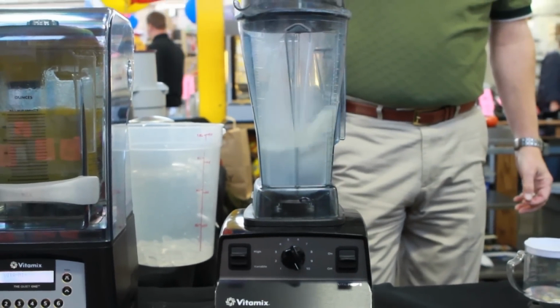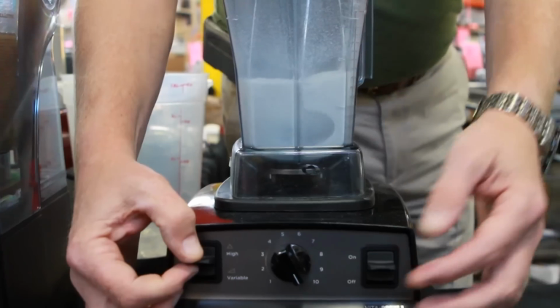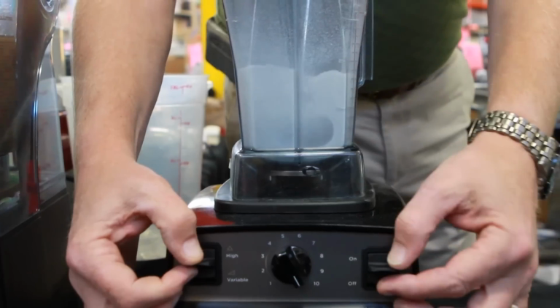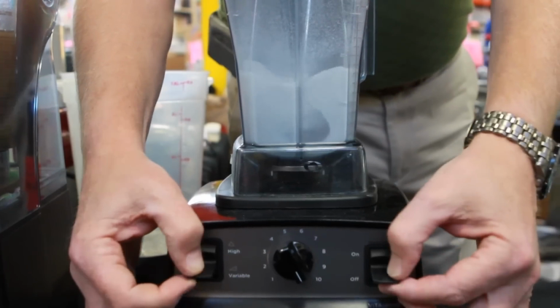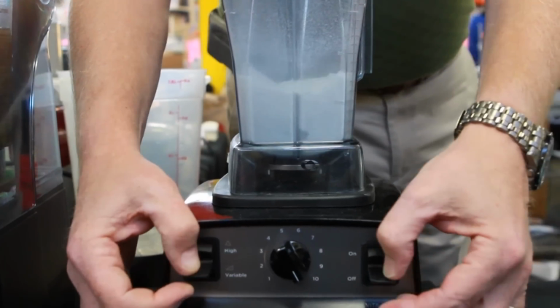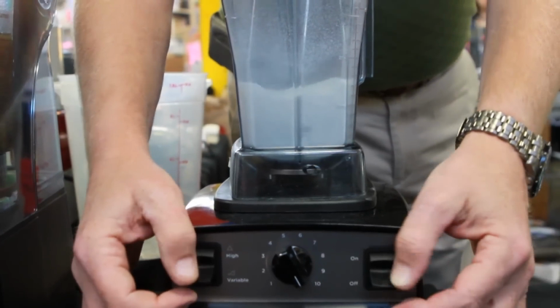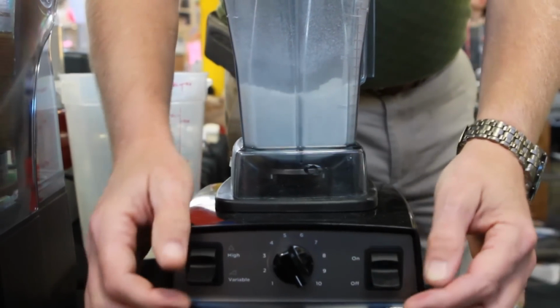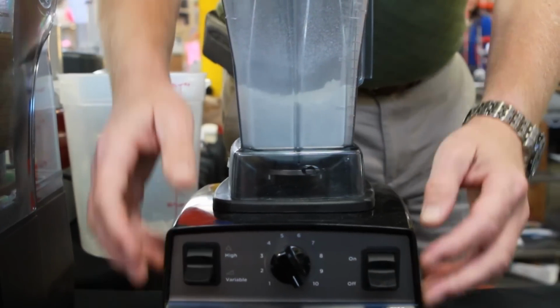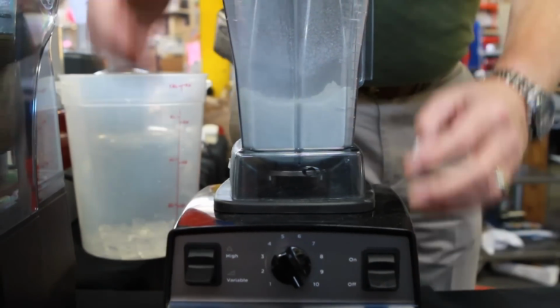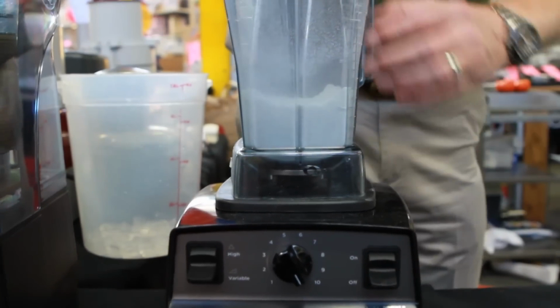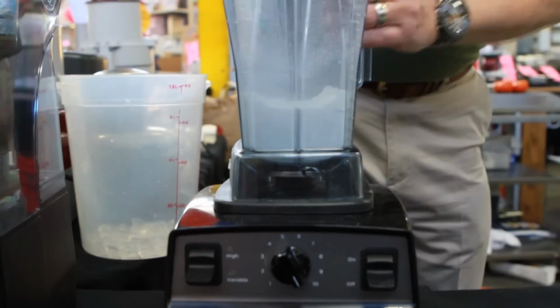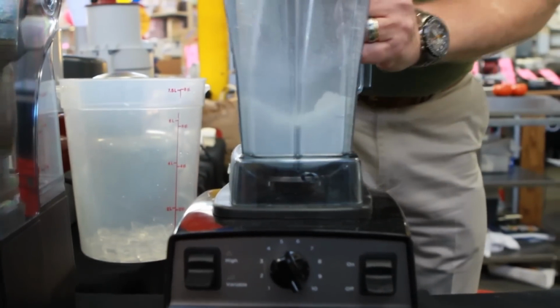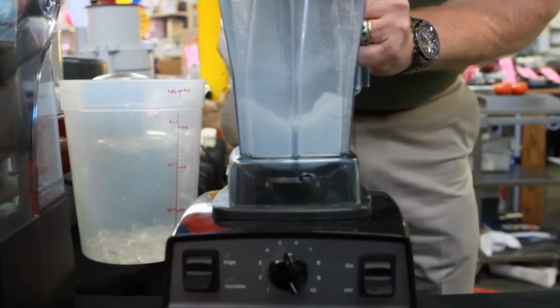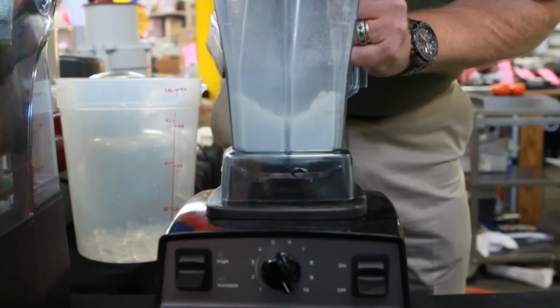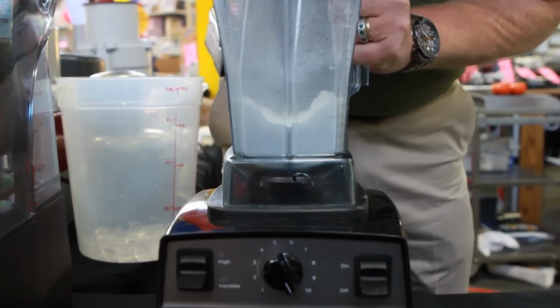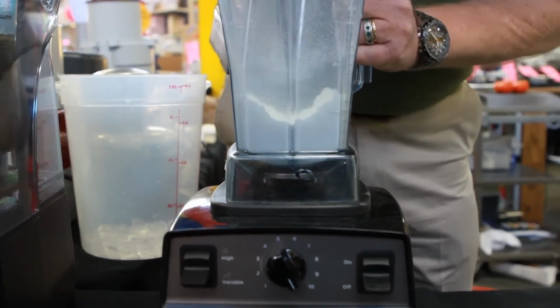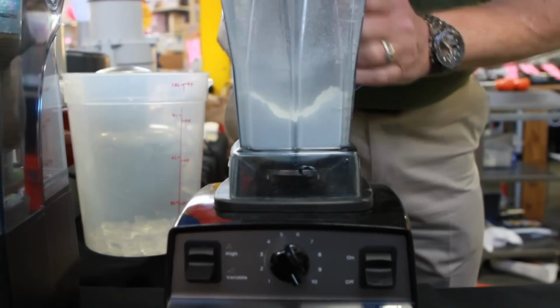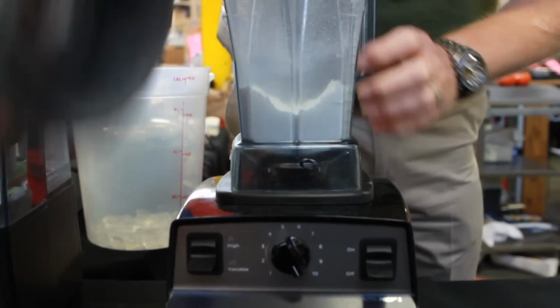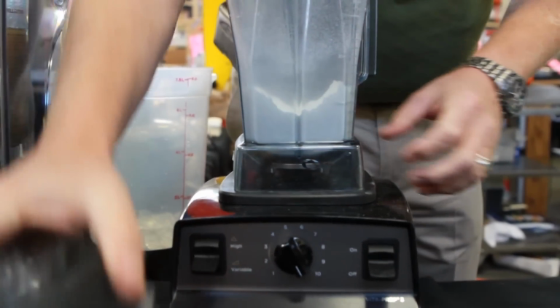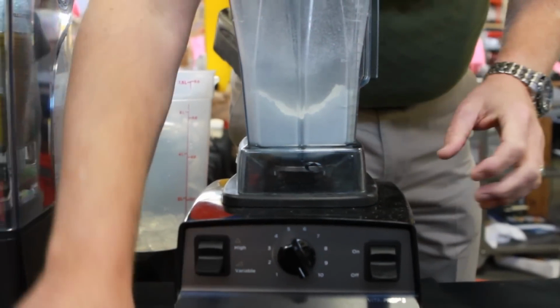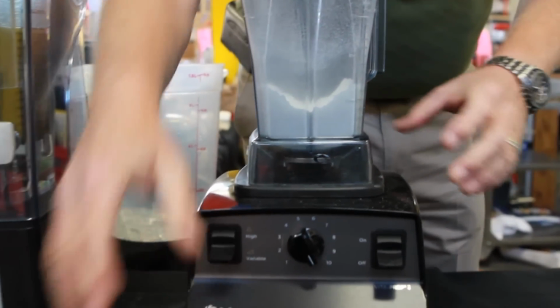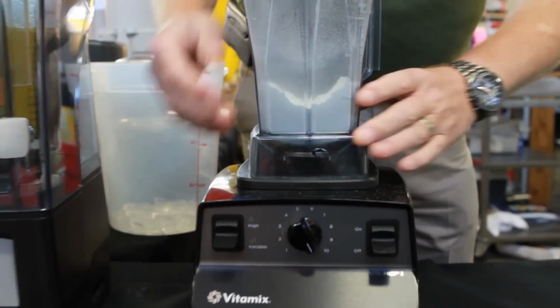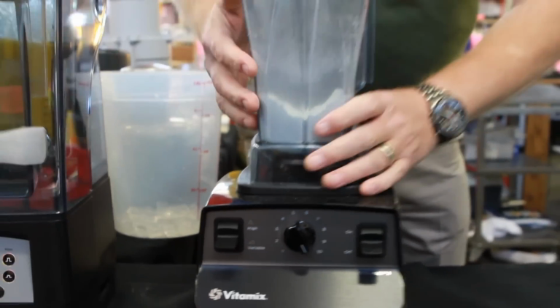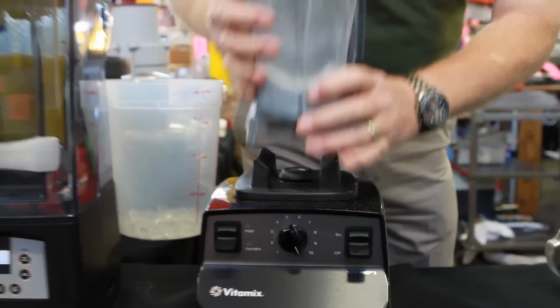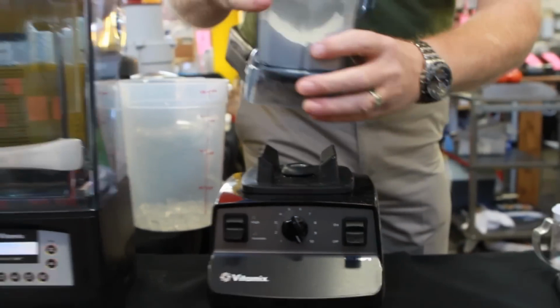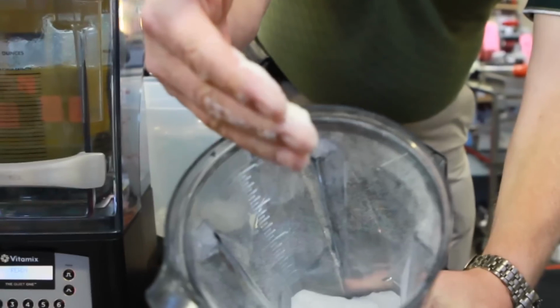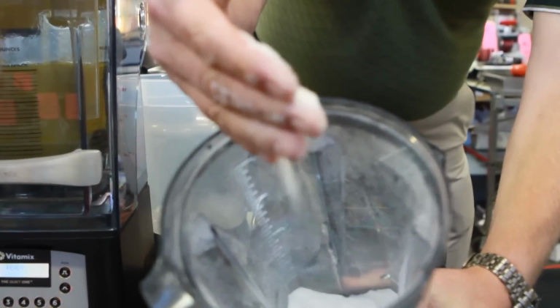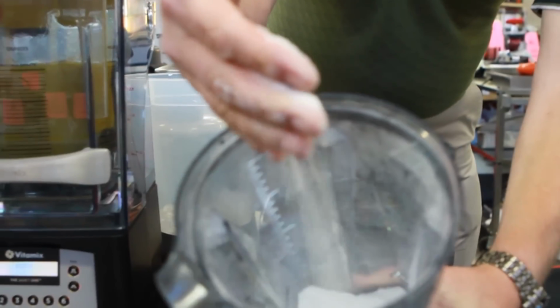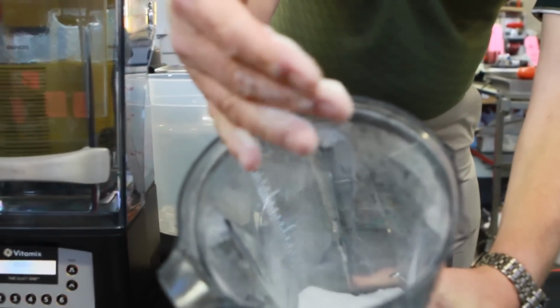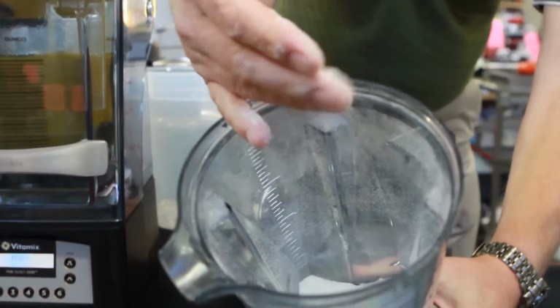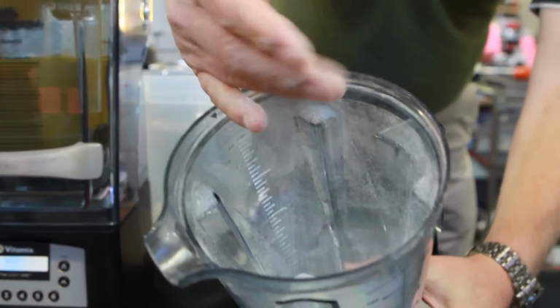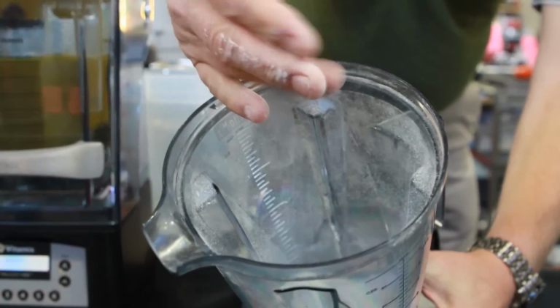That was whole grain dry rice. 45 seconds start to finish. Rice flour.